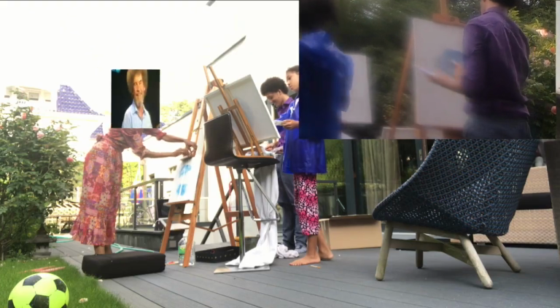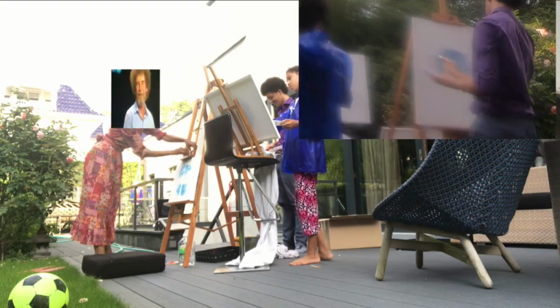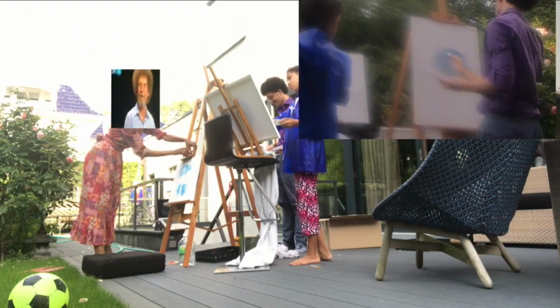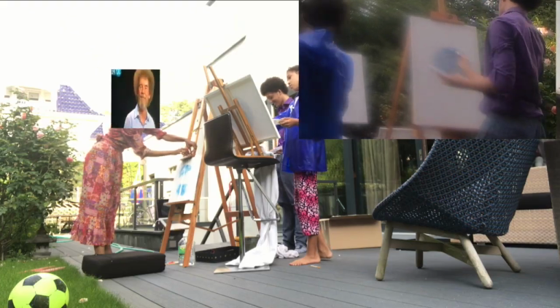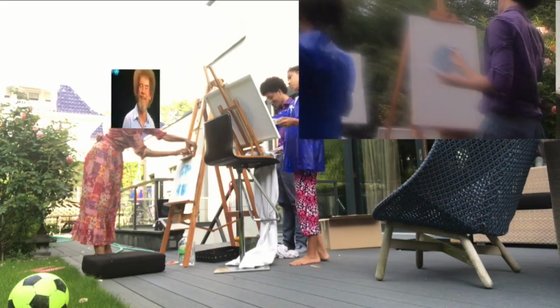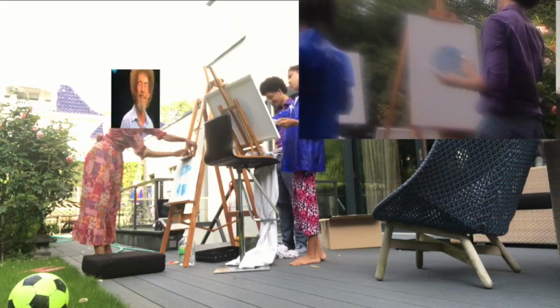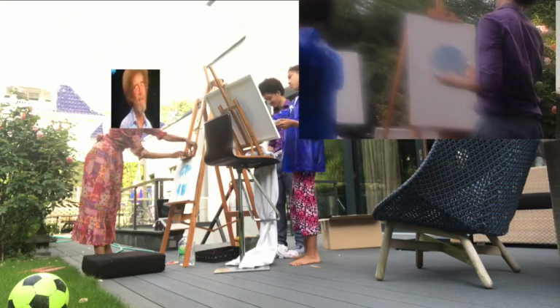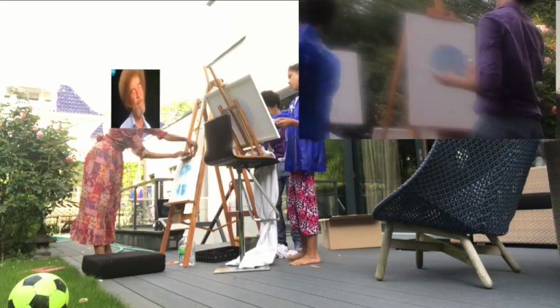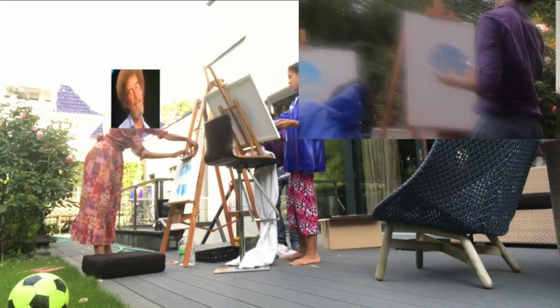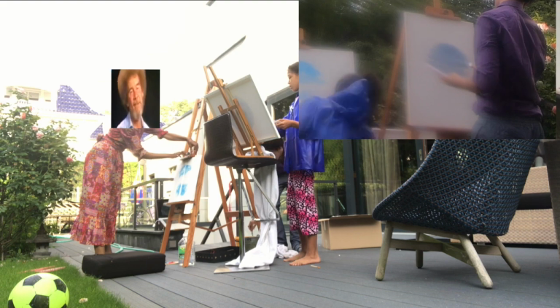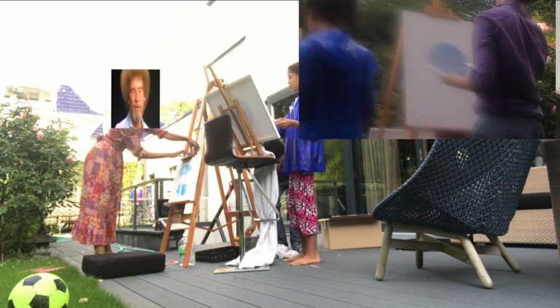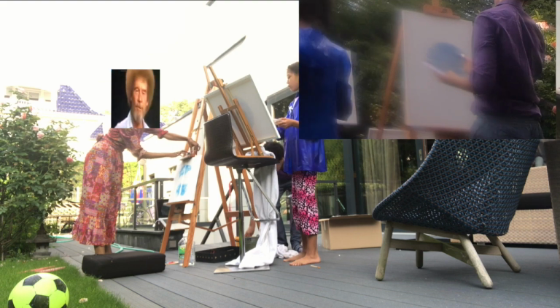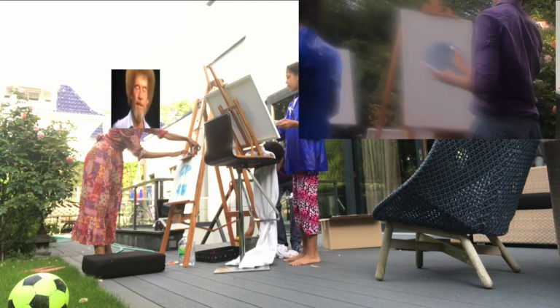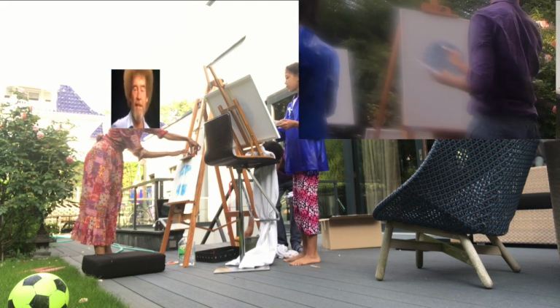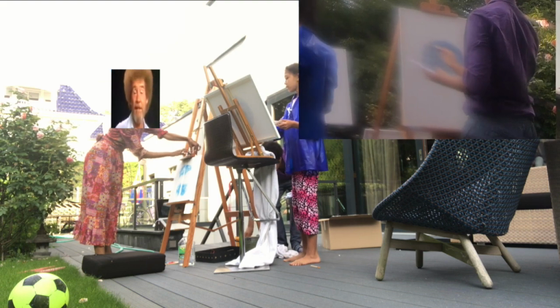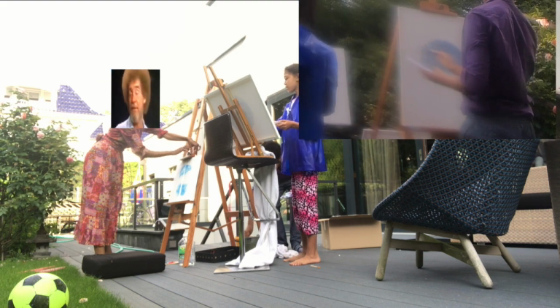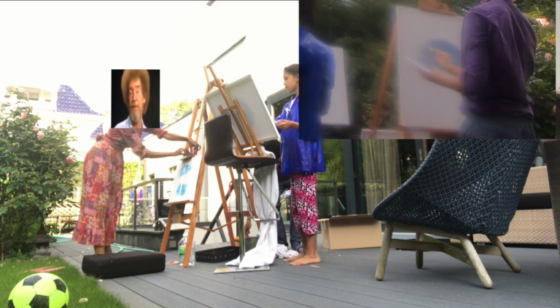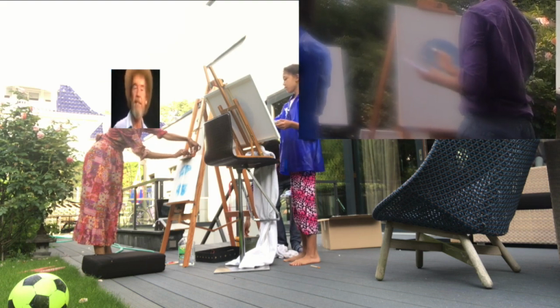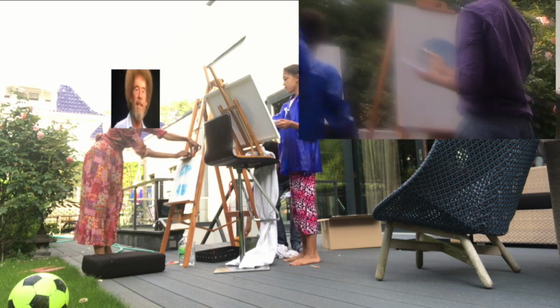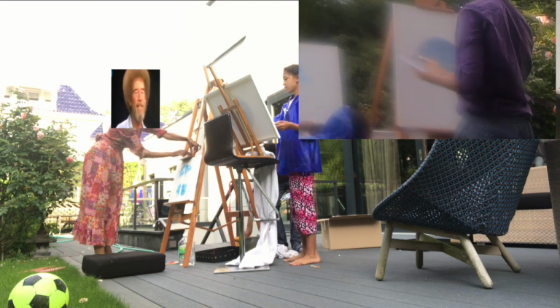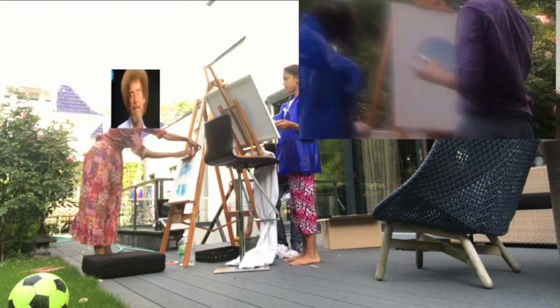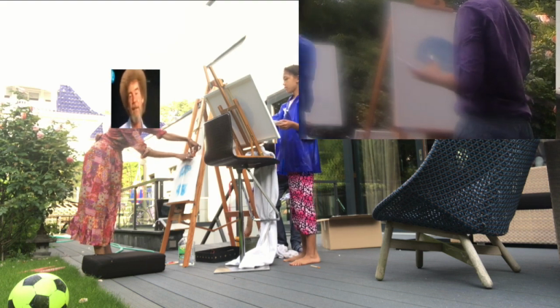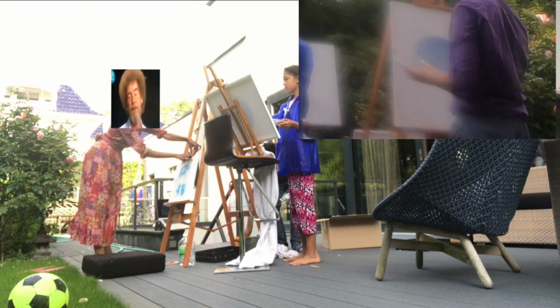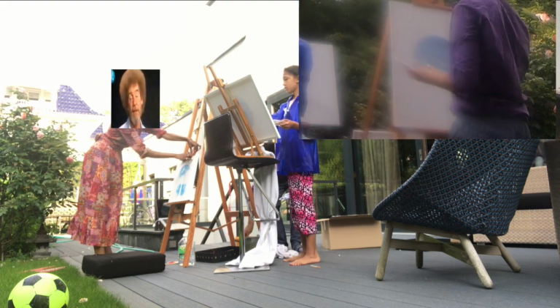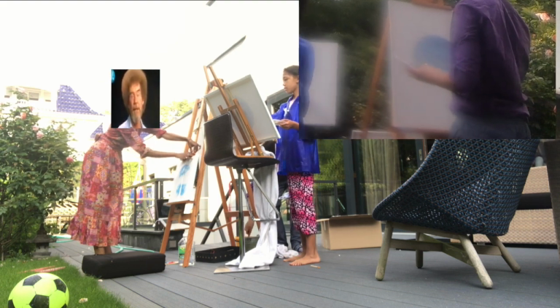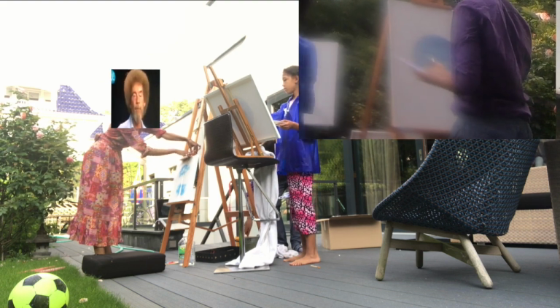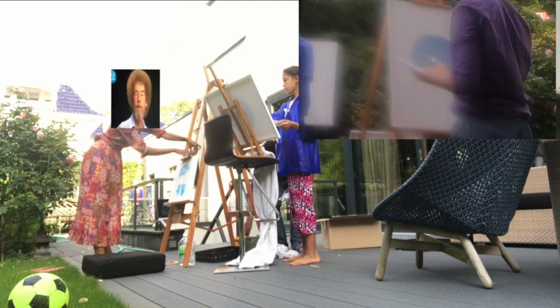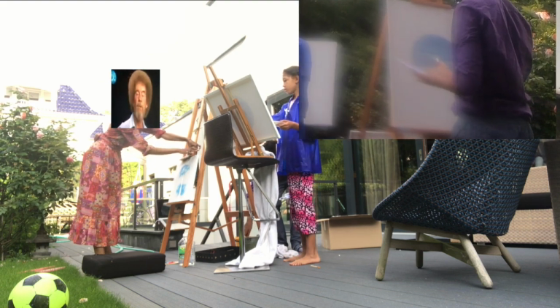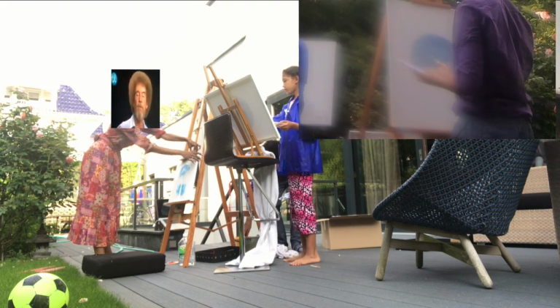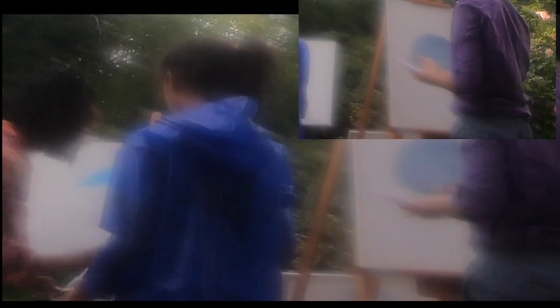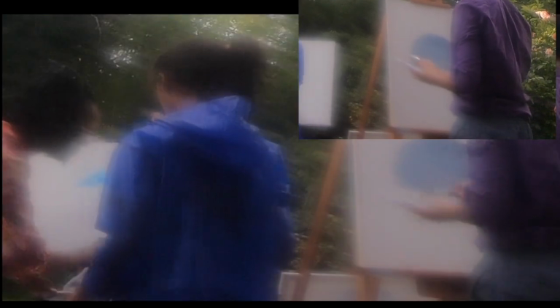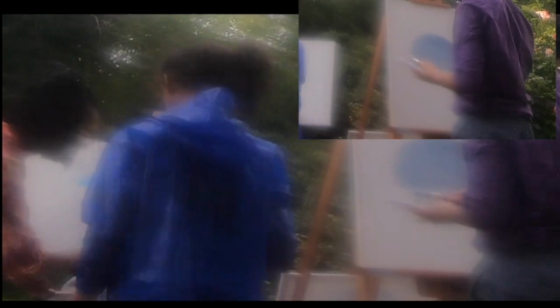Hi, welcome back. Certainly glad you could join us today. It's a fantastic day here, and I hope it is wherever you're at.